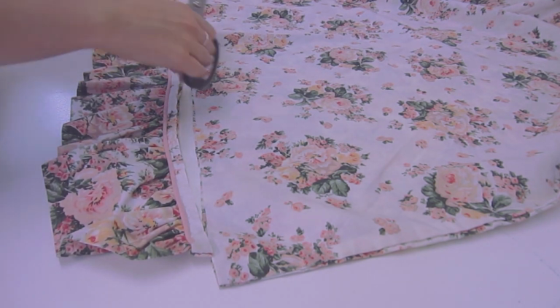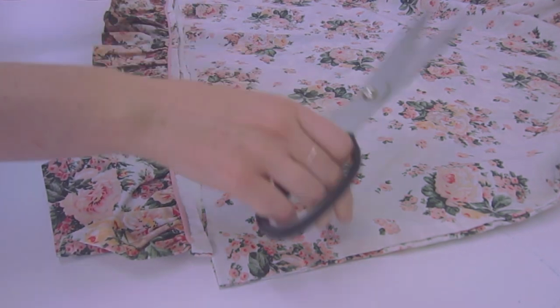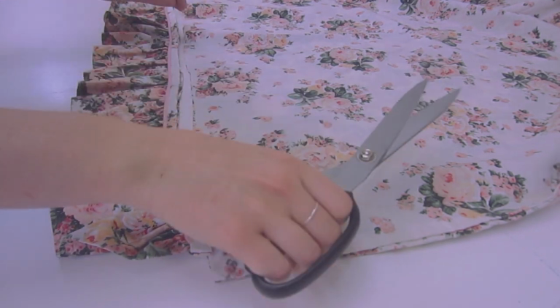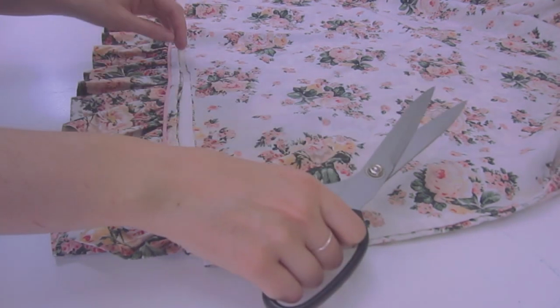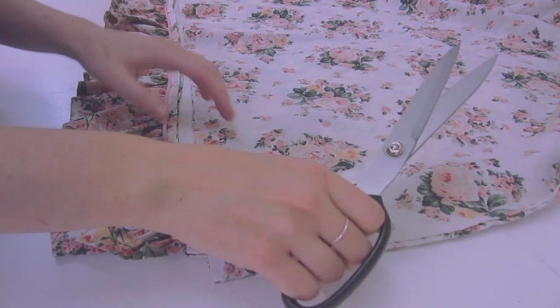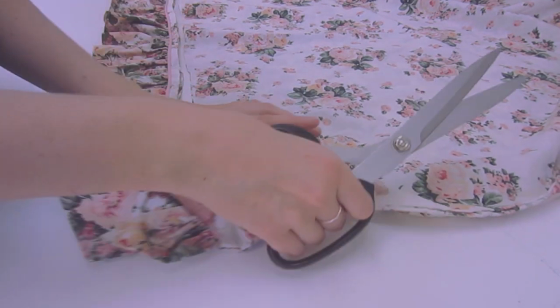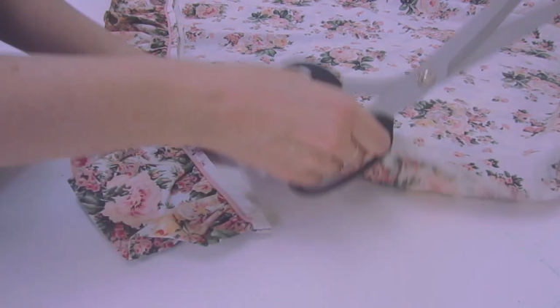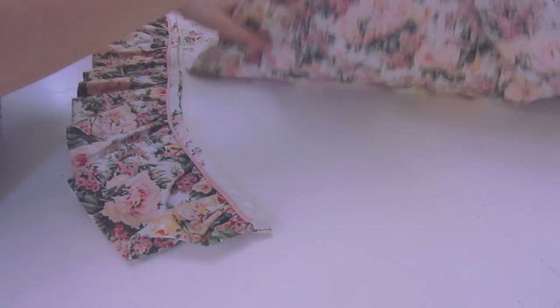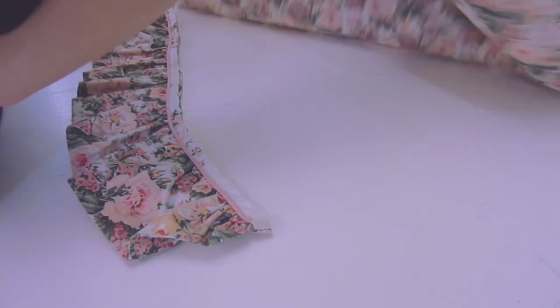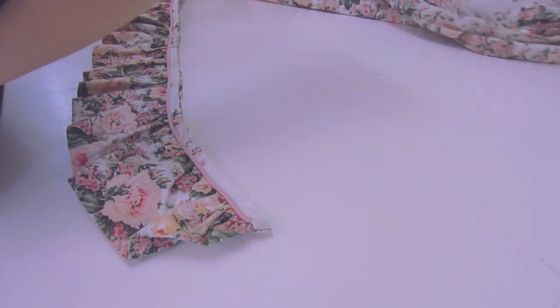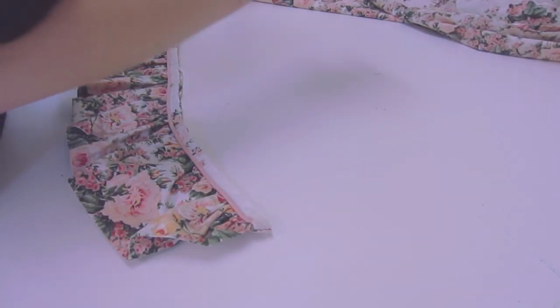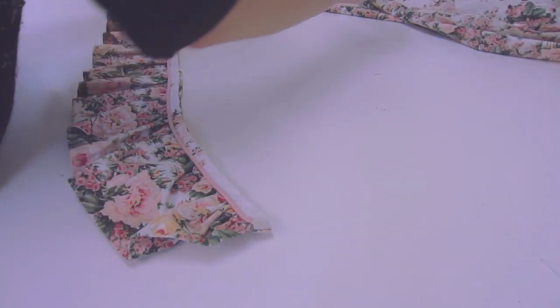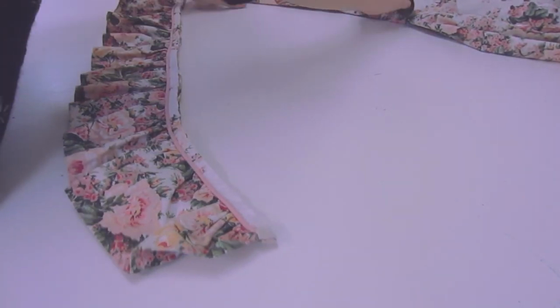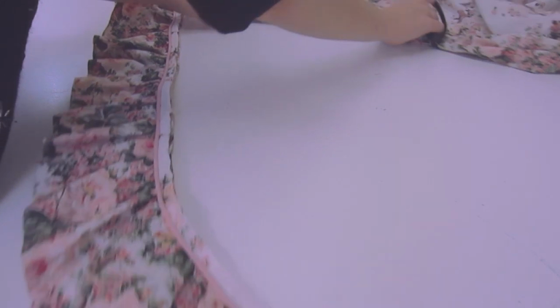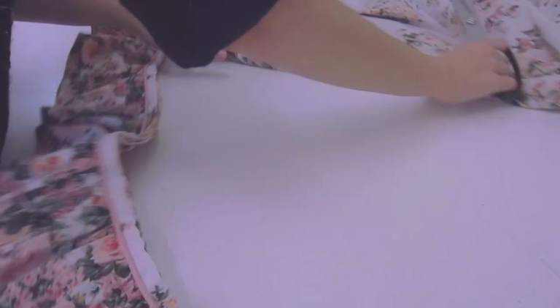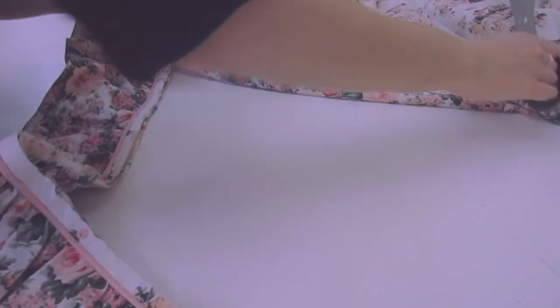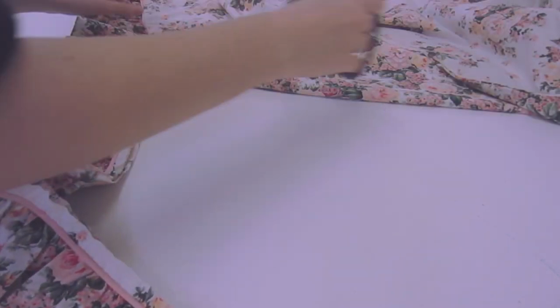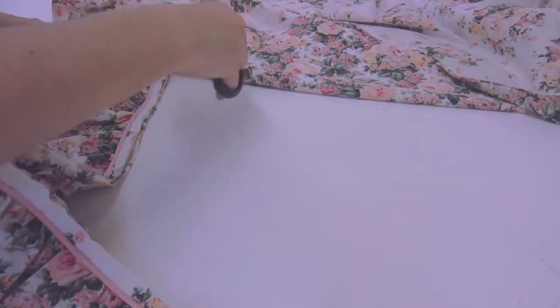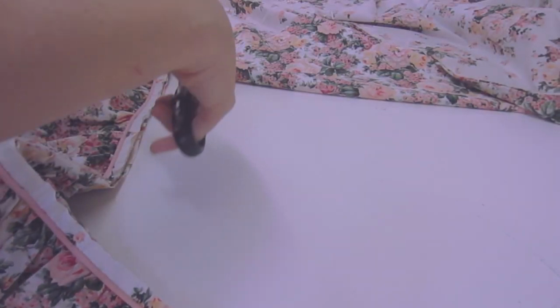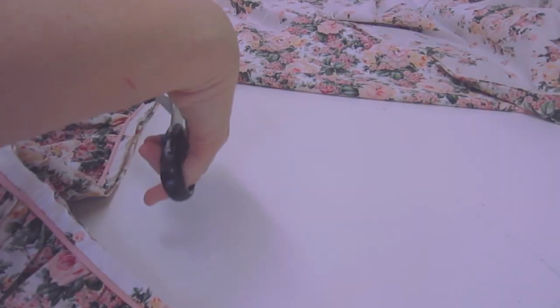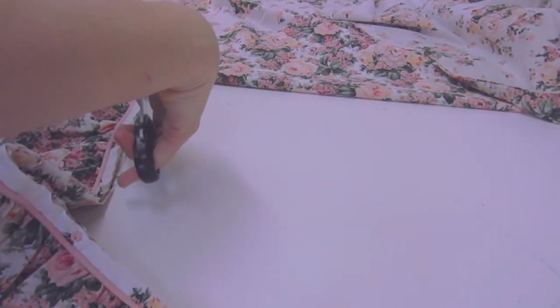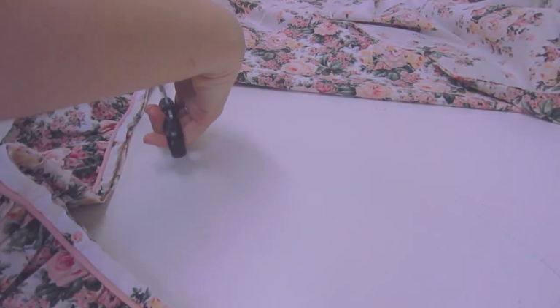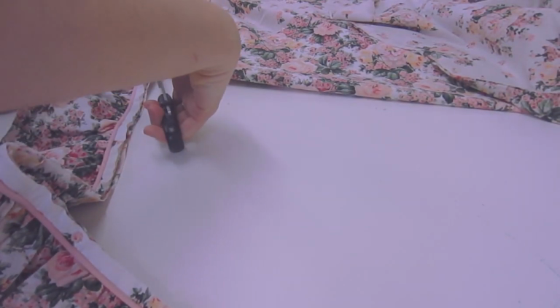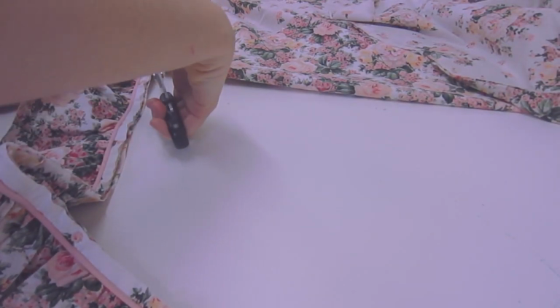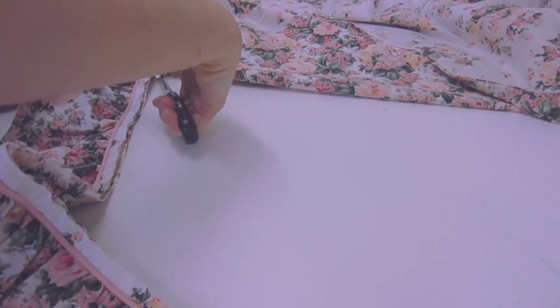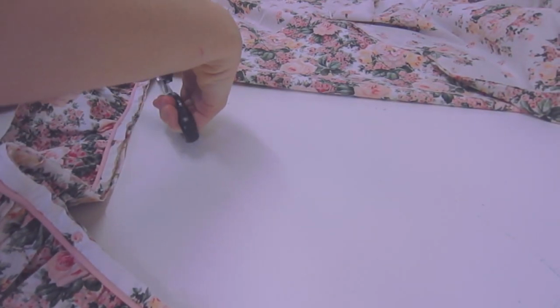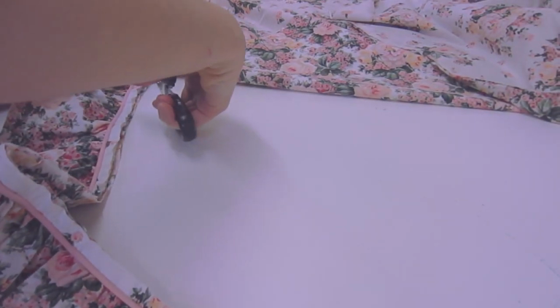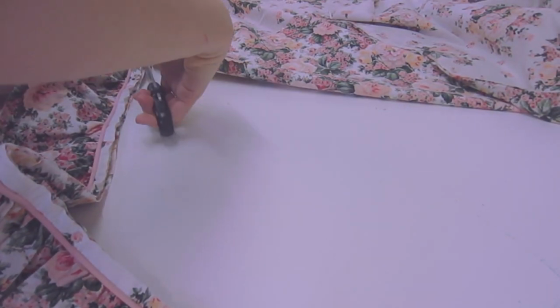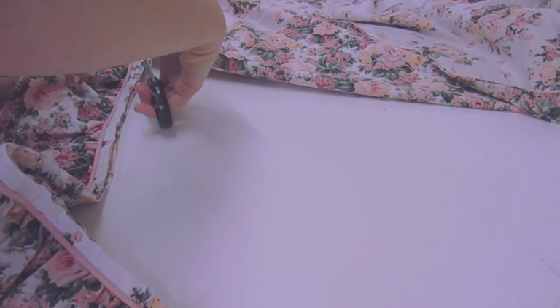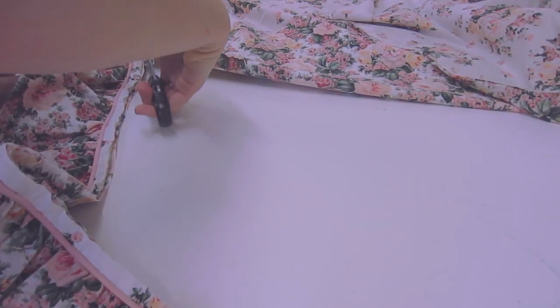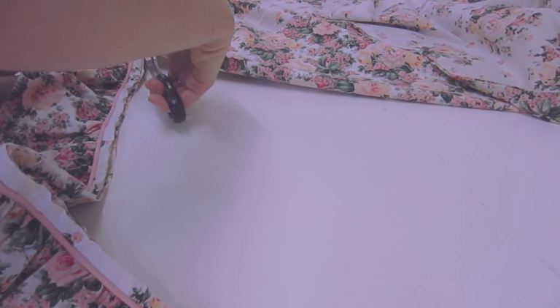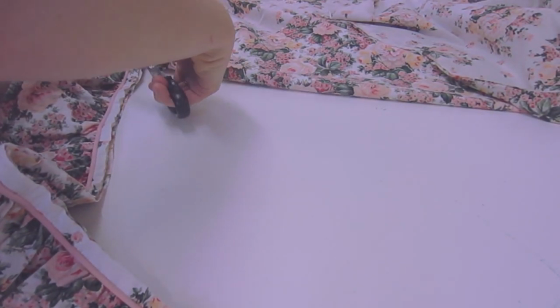If you are not using sheets, then skip this step. If you are just using fabric, then ignore what I am saying now.